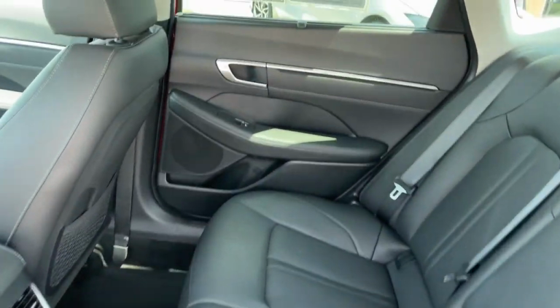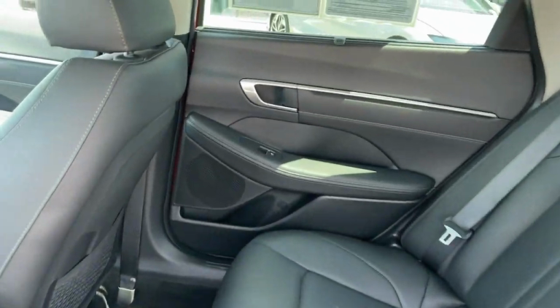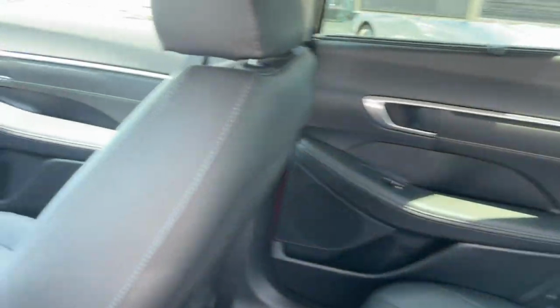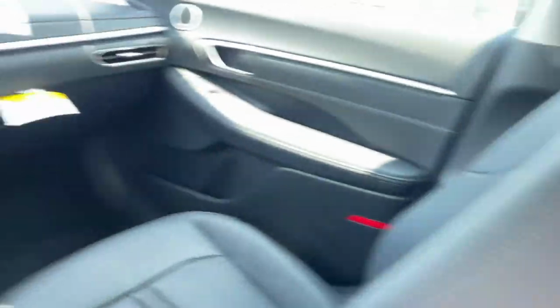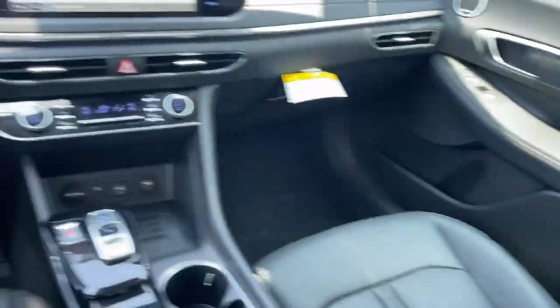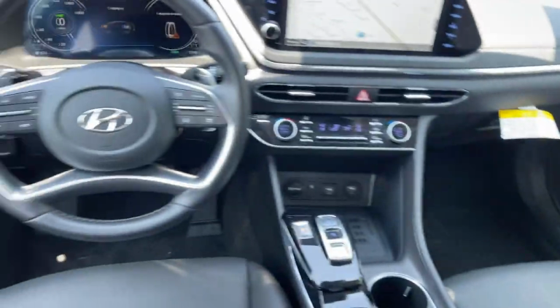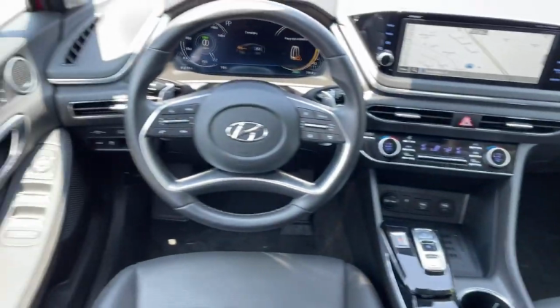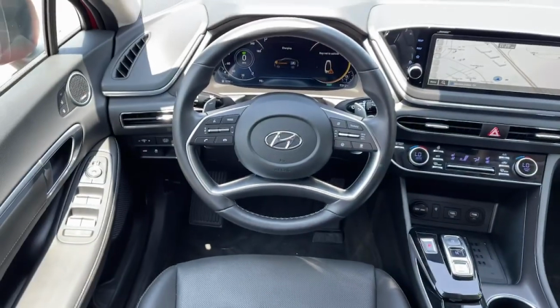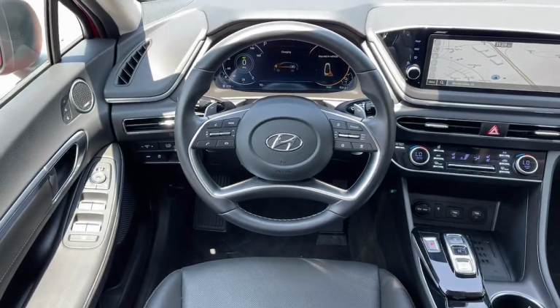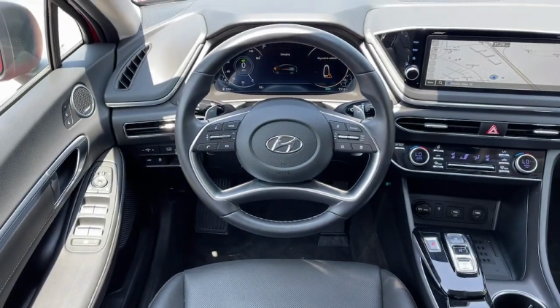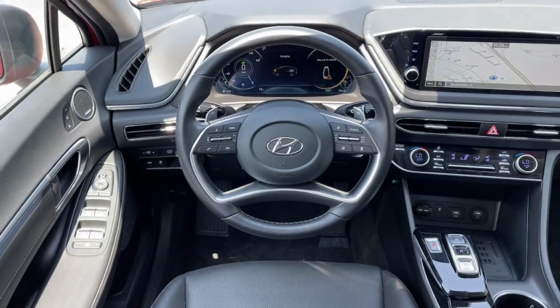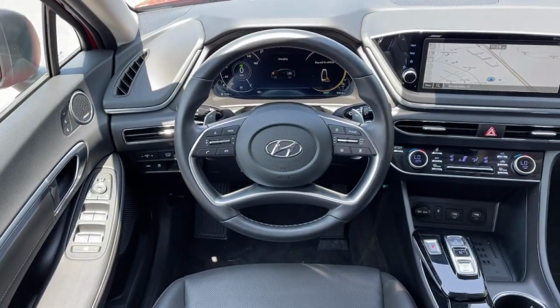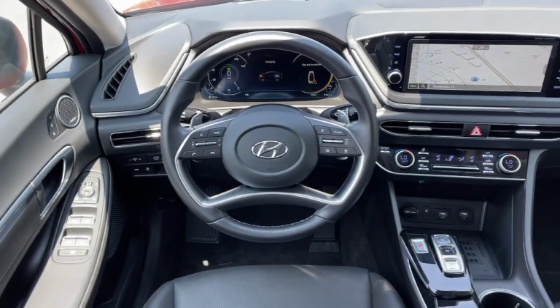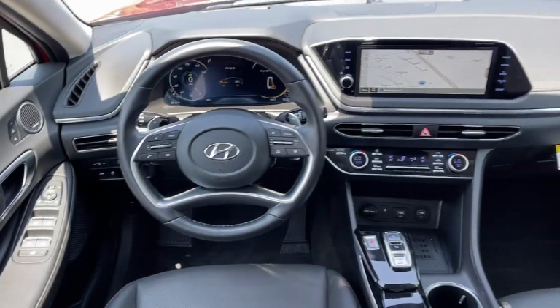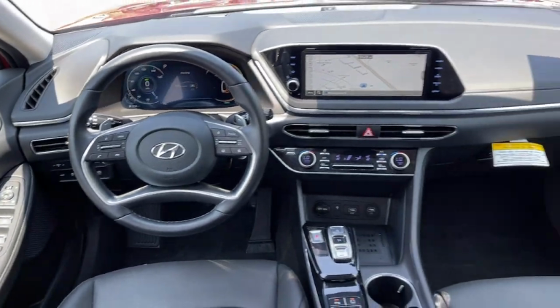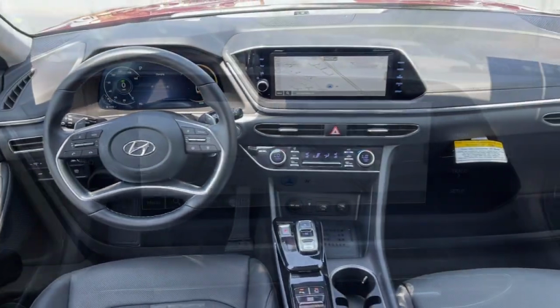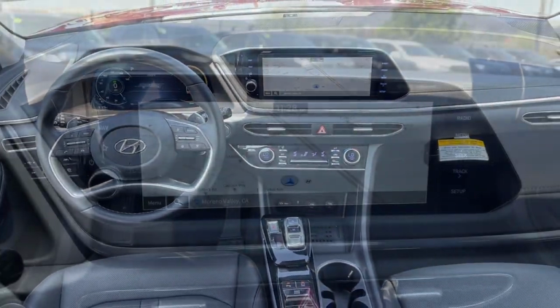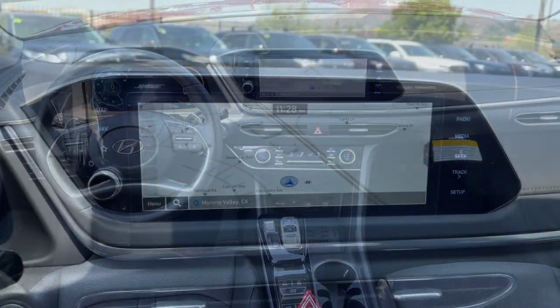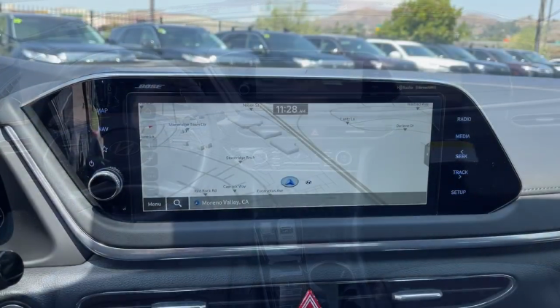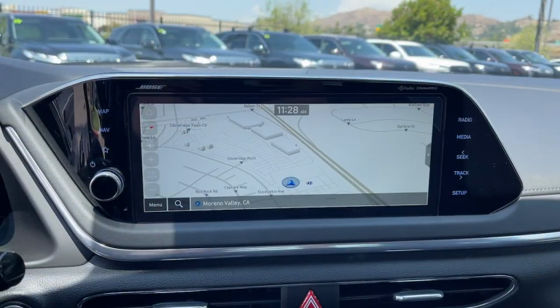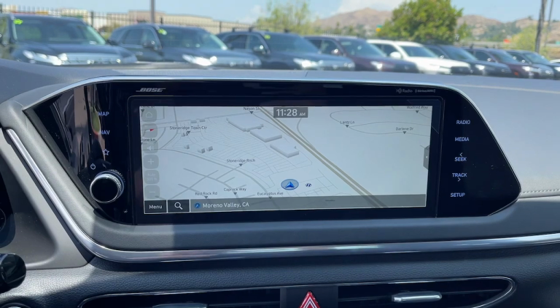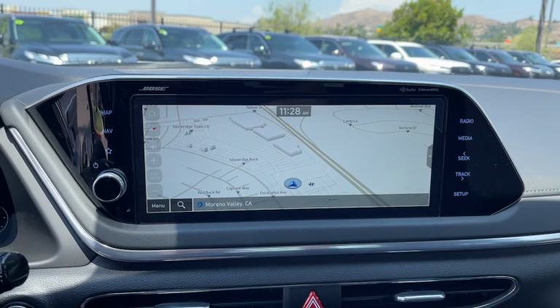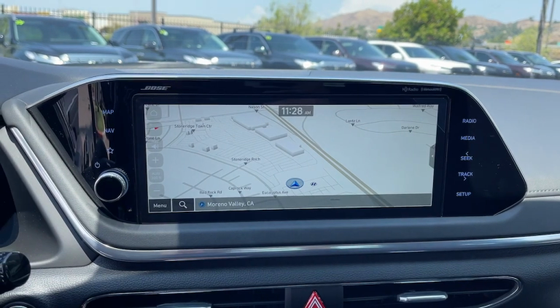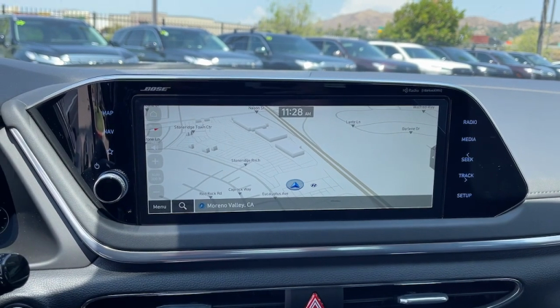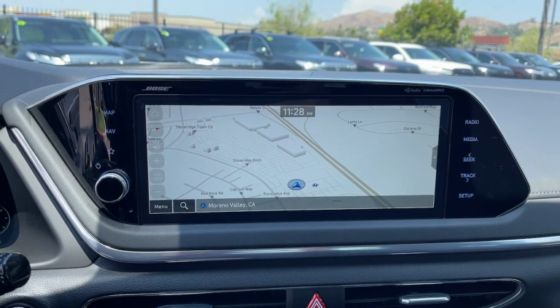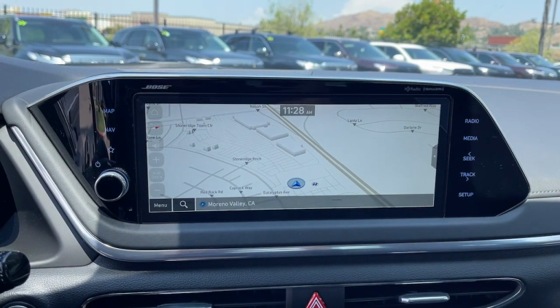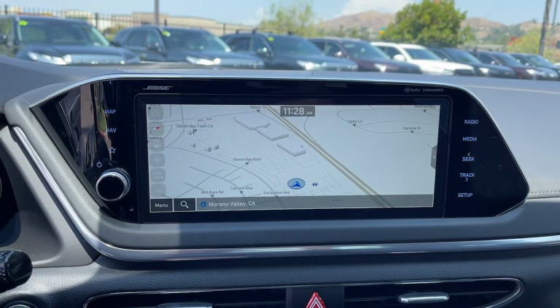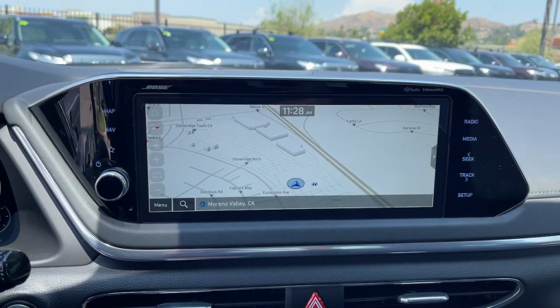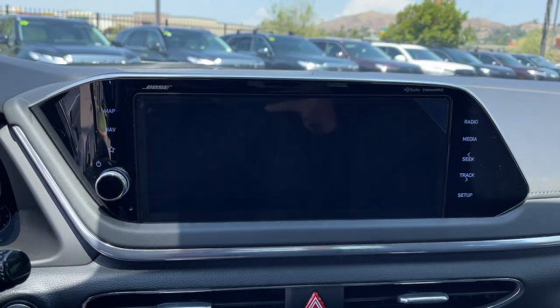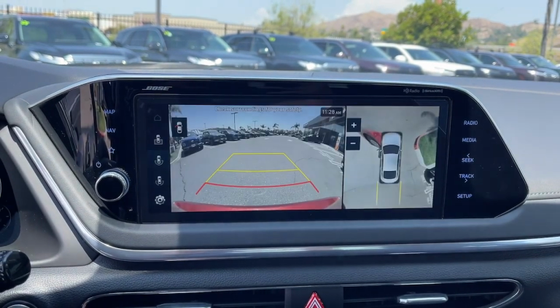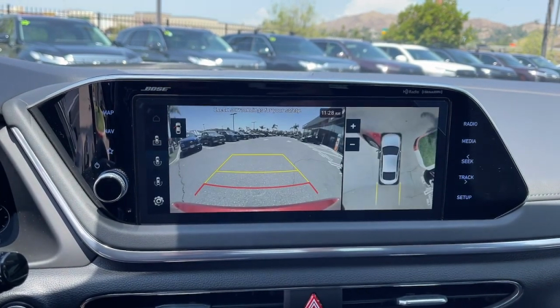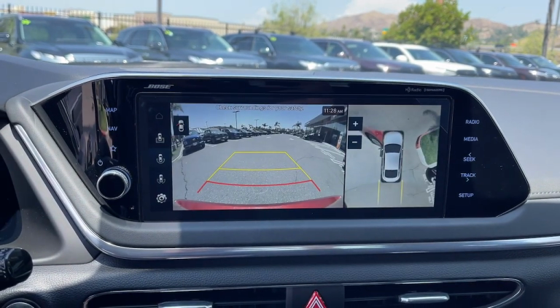This striking Sonata Hybrid is ready to take you places. Come in for a fun and easy test drive. Our team will make it the best part of your day.